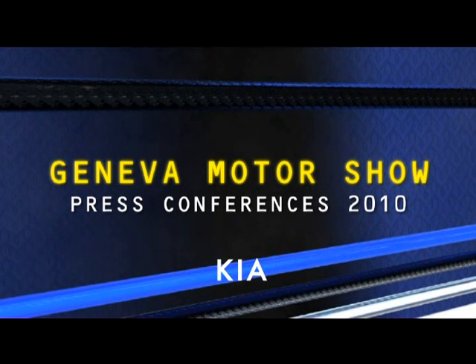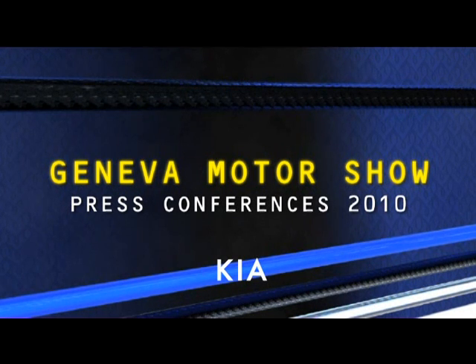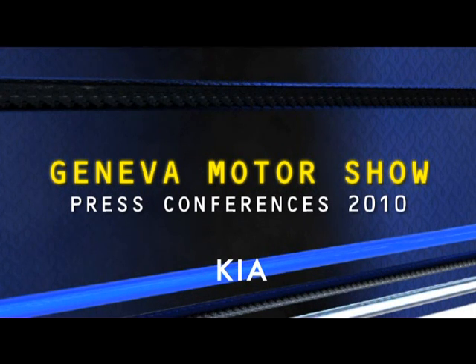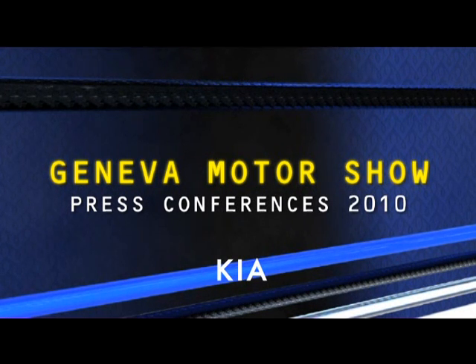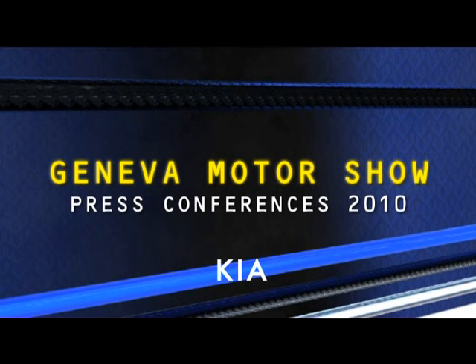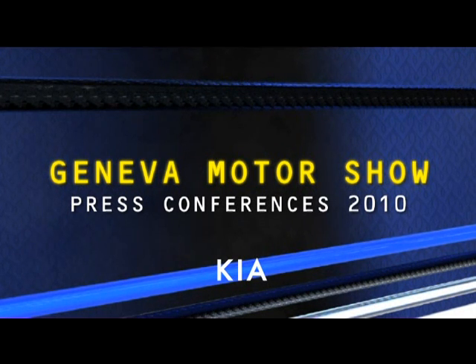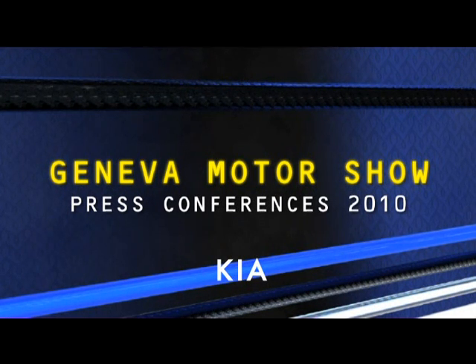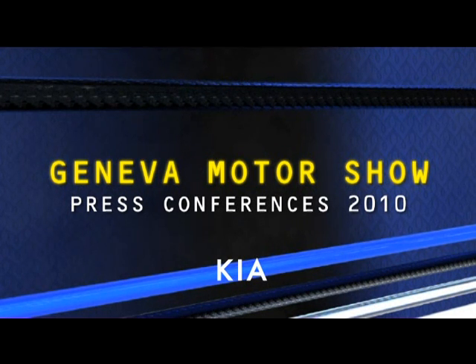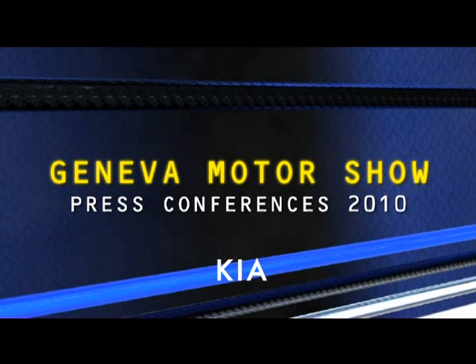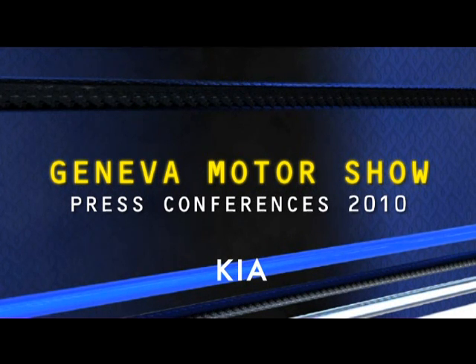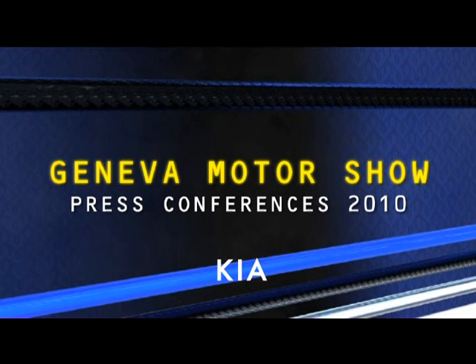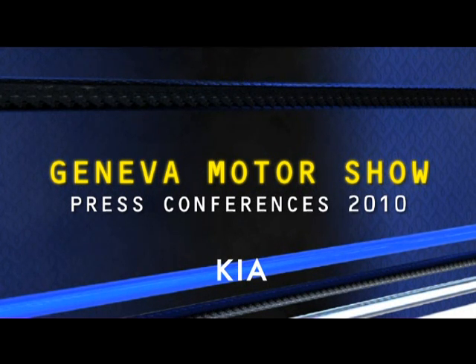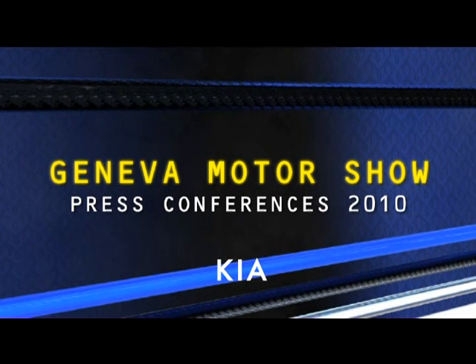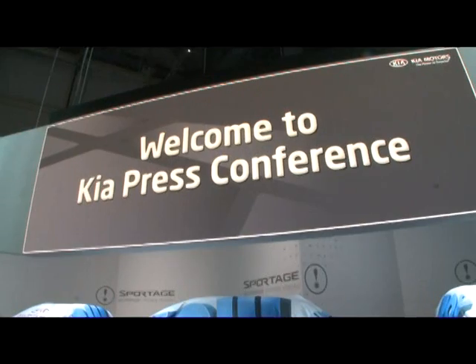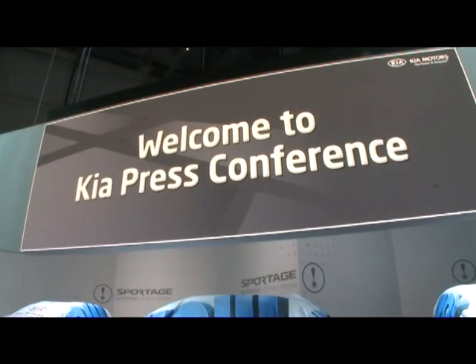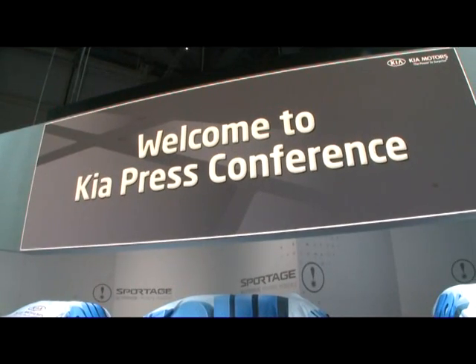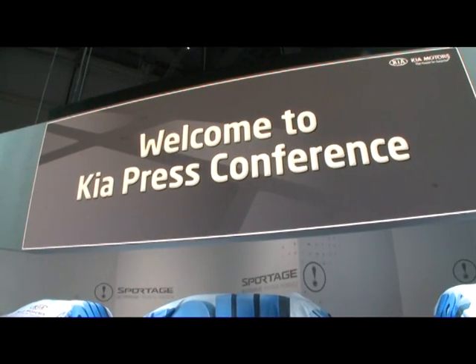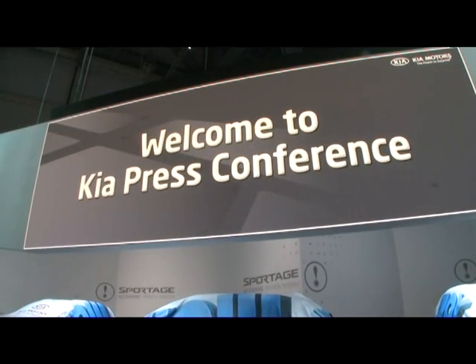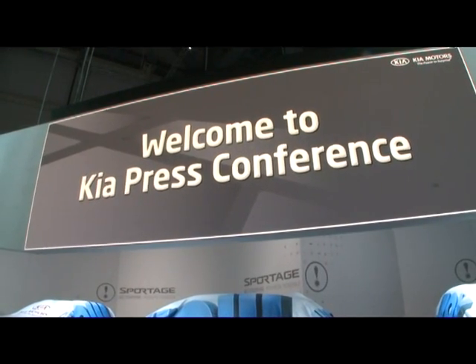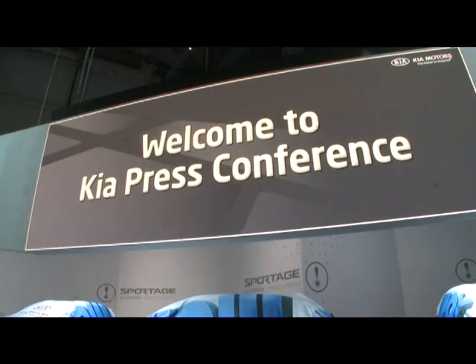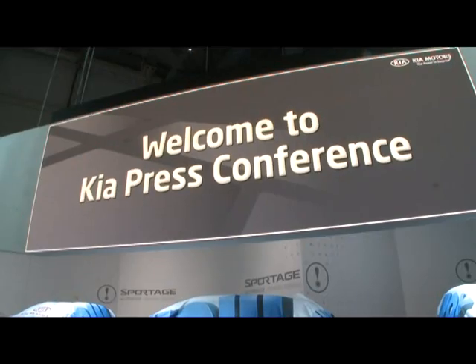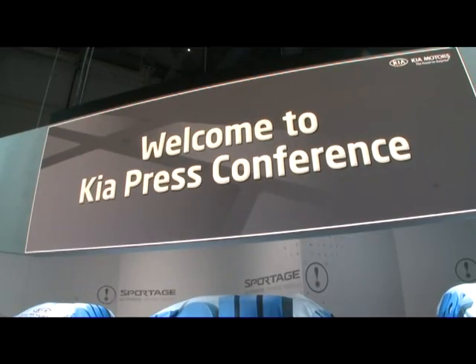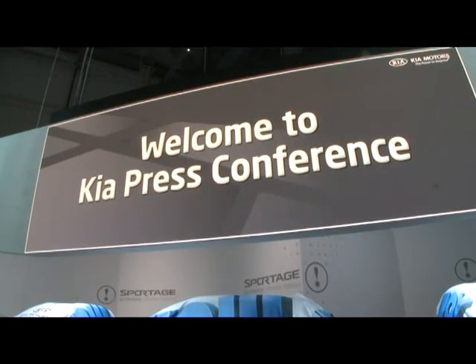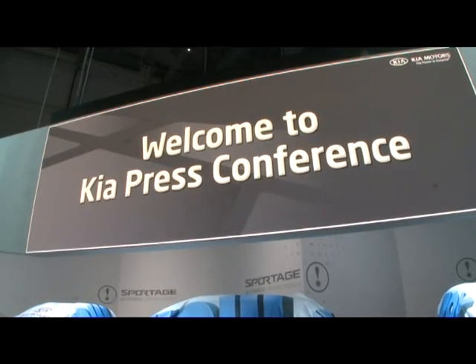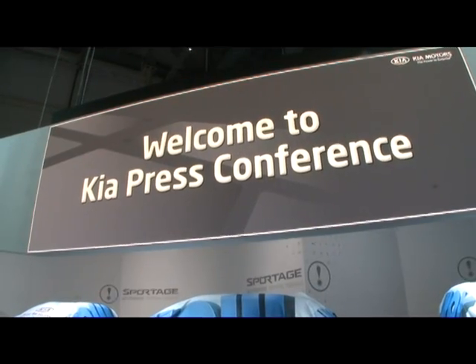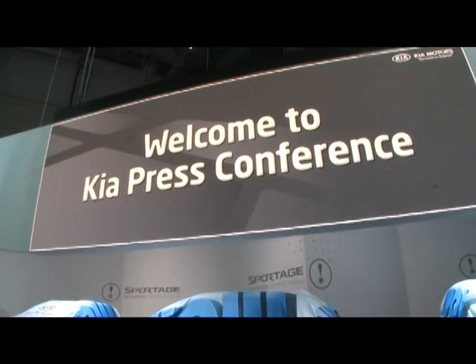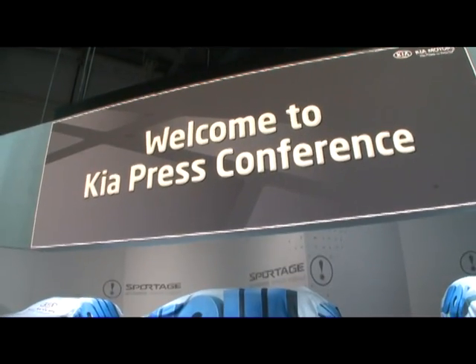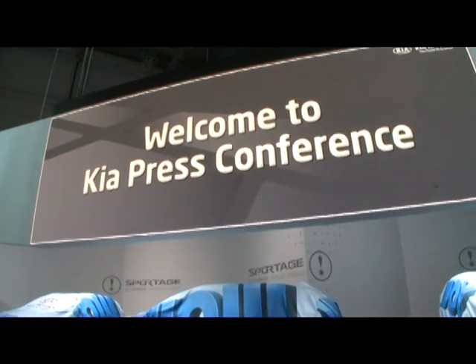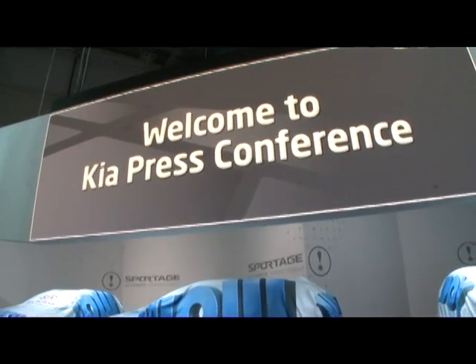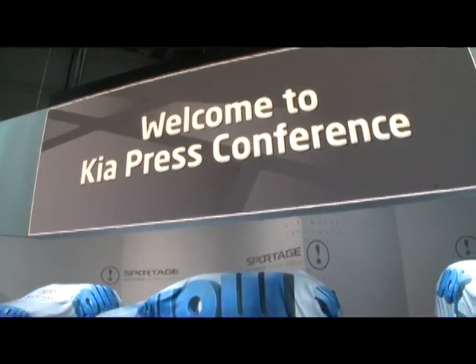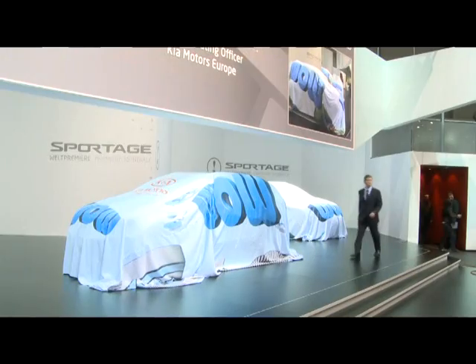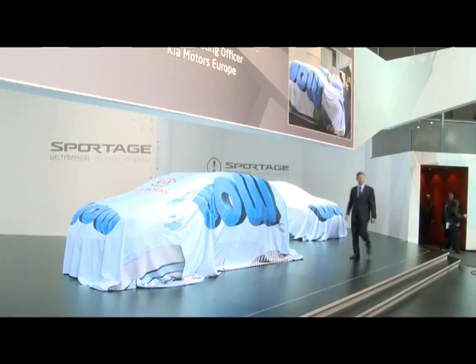Ladies and gentlemen, let me introduce the Chief Operating Officer, Kia Motors Europe, Mr Paul Philpott.